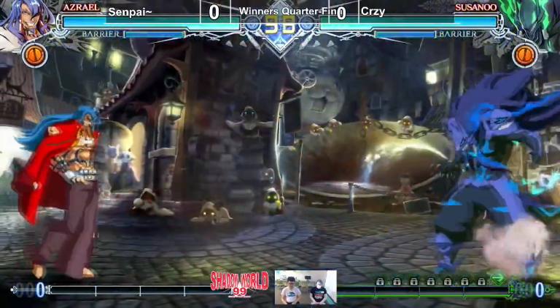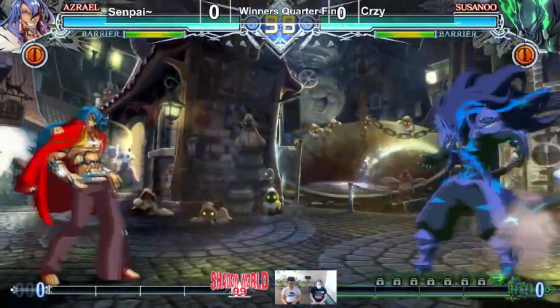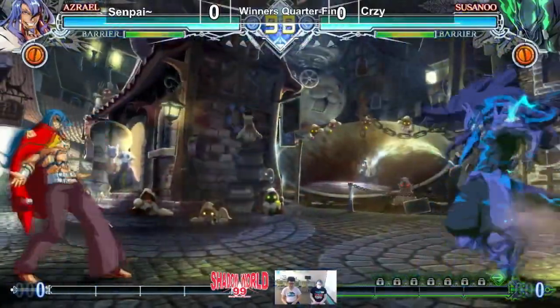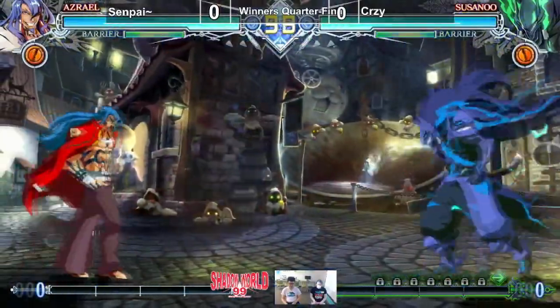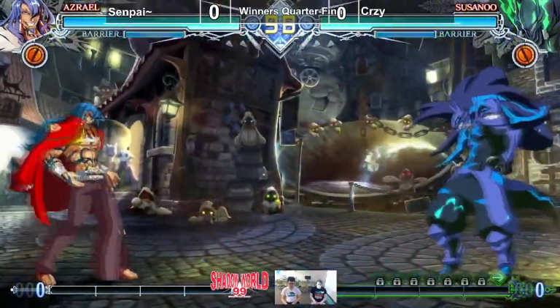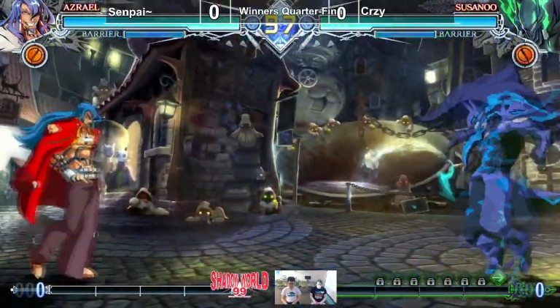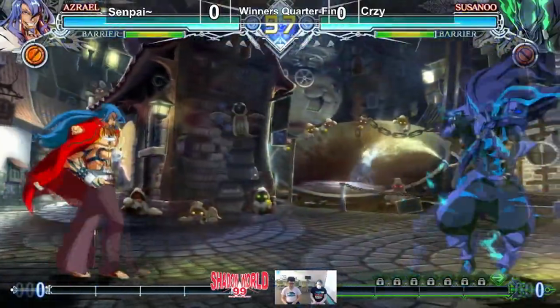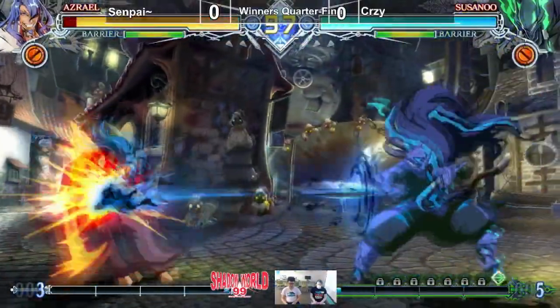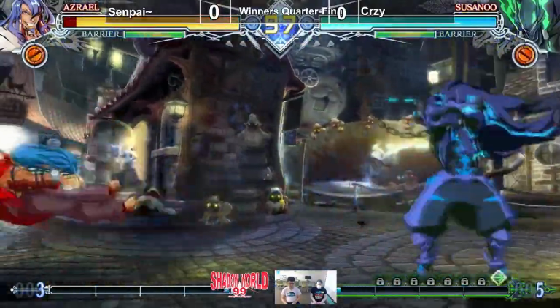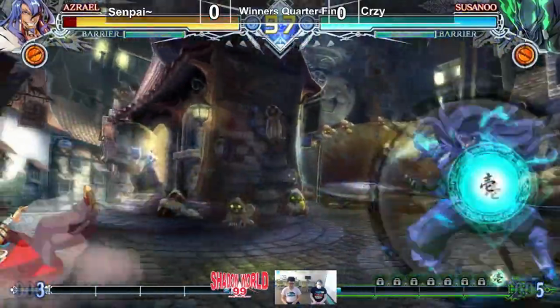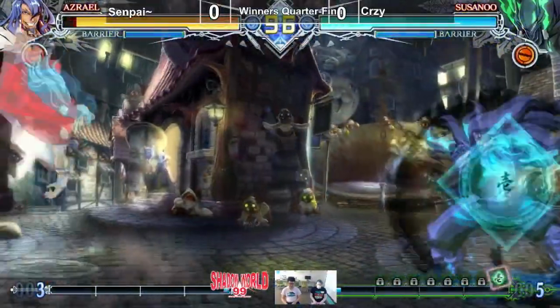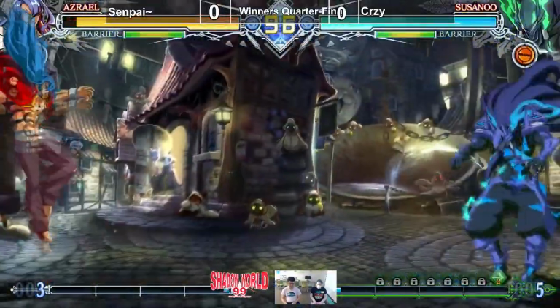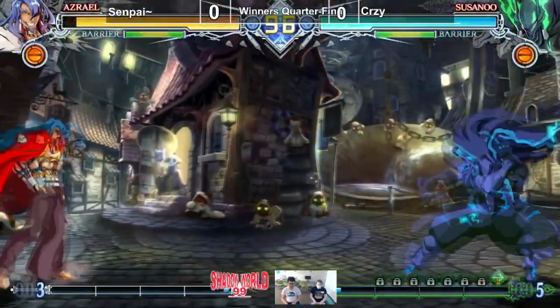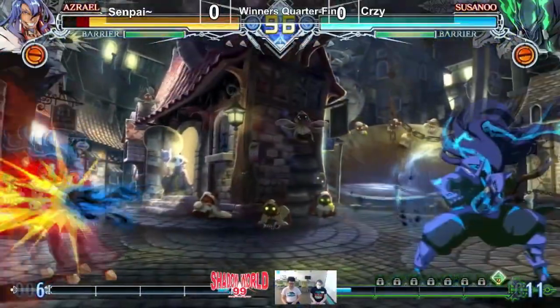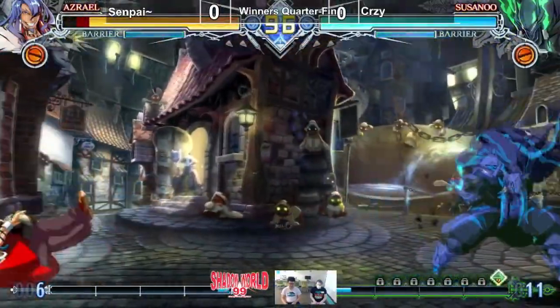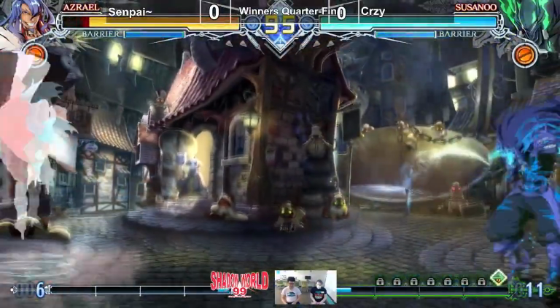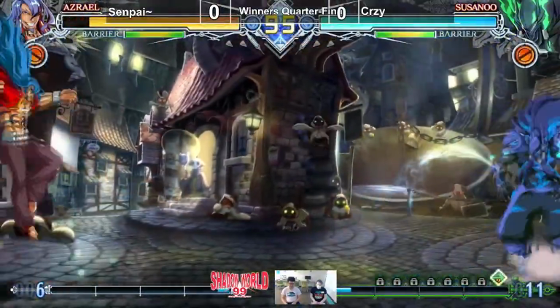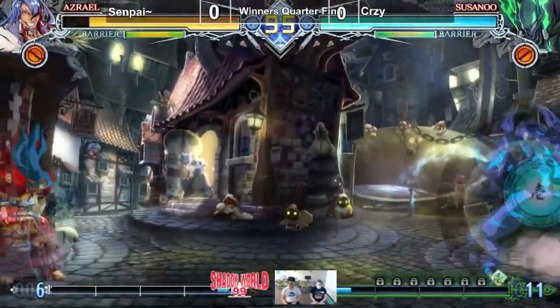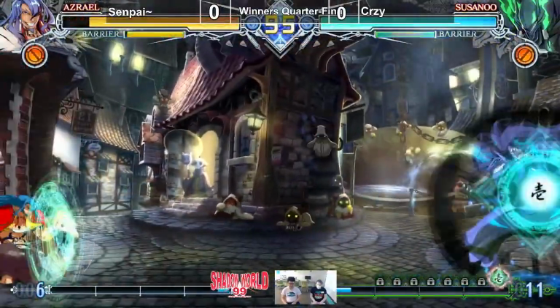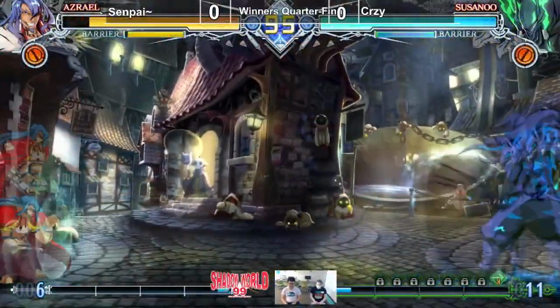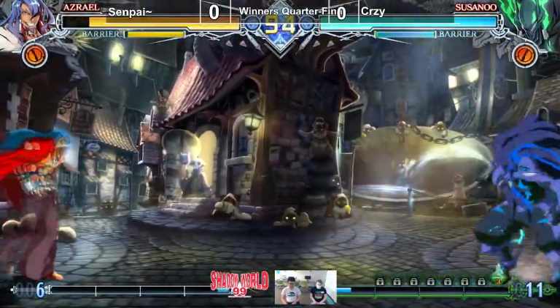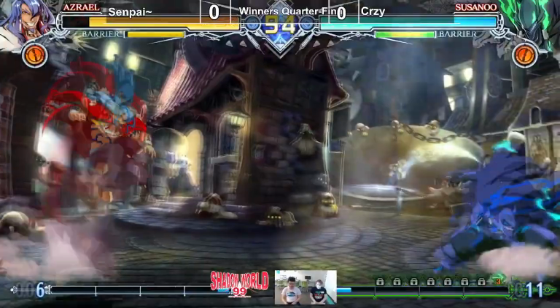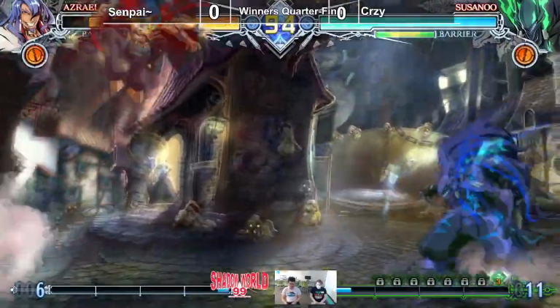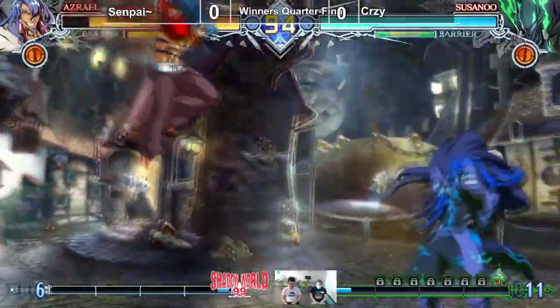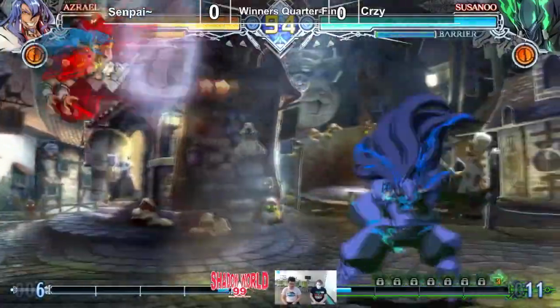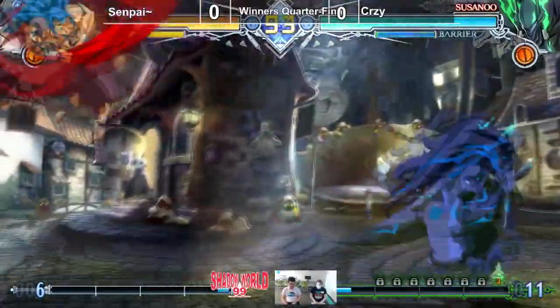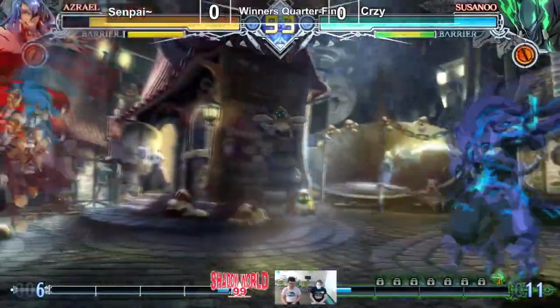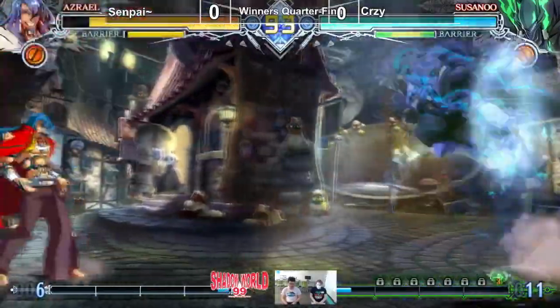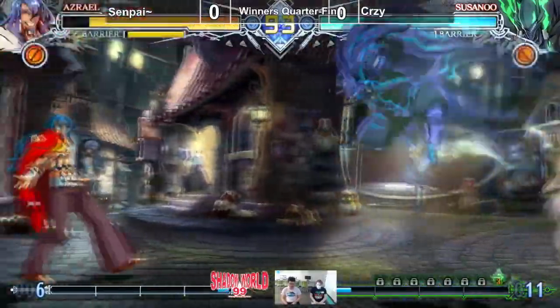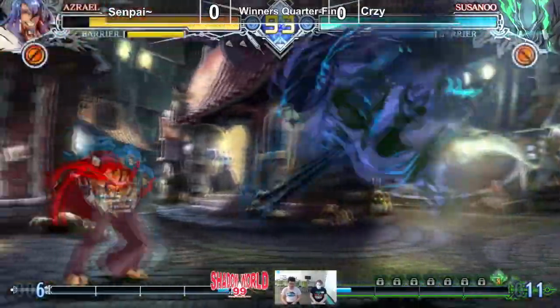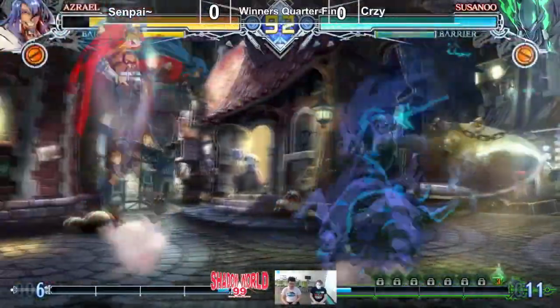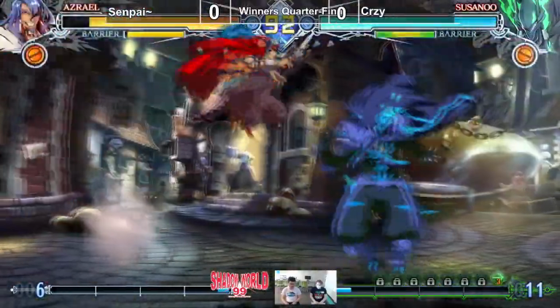Oh, backdash. We spent the neutral, okay. And the 6A. We call this the Susan Blinky. That's what it is.